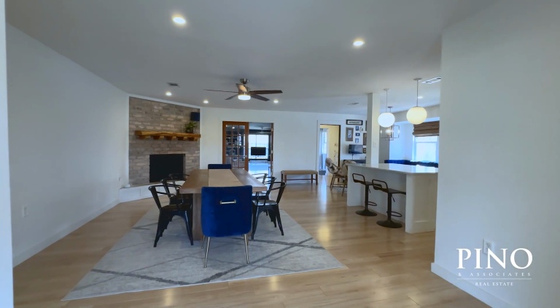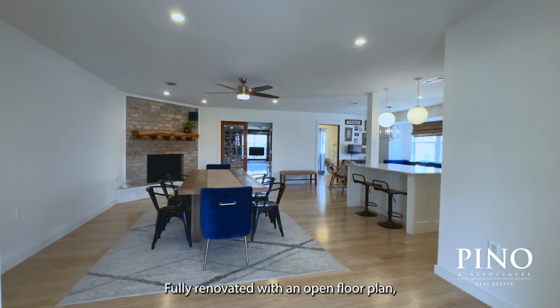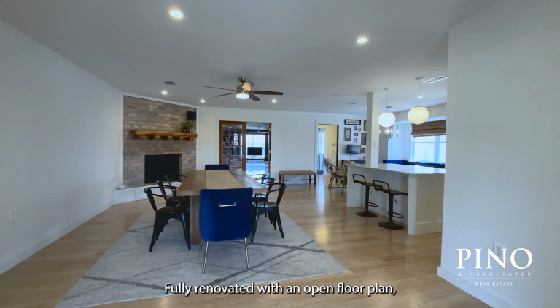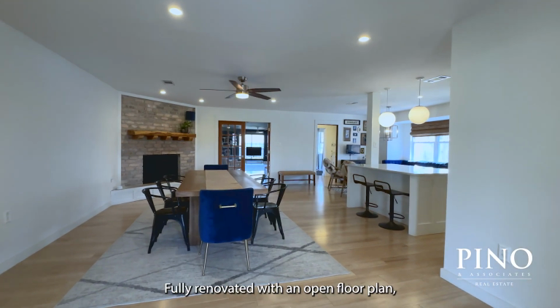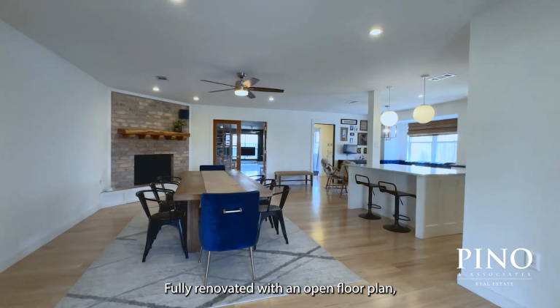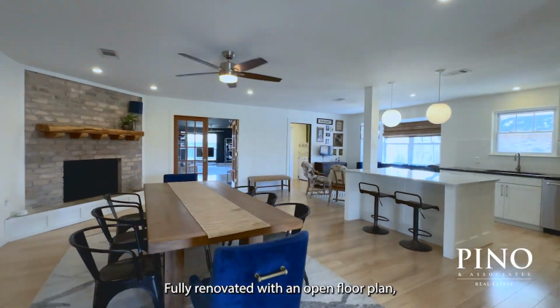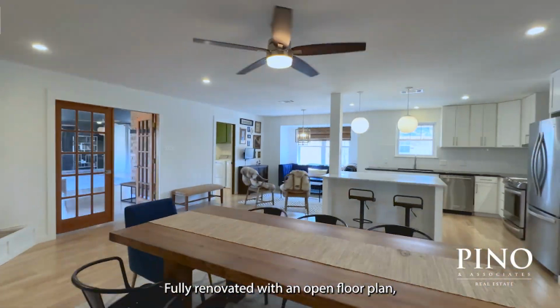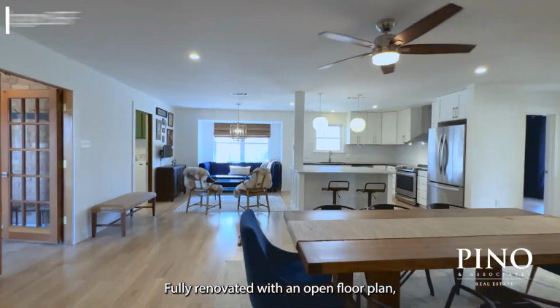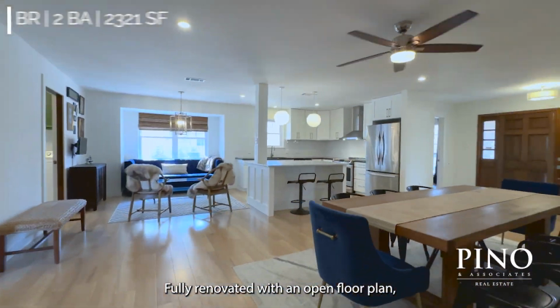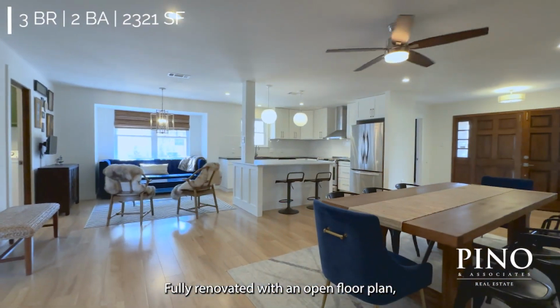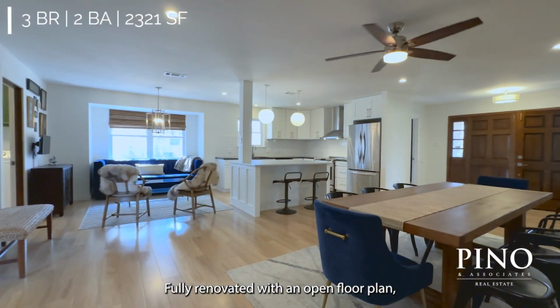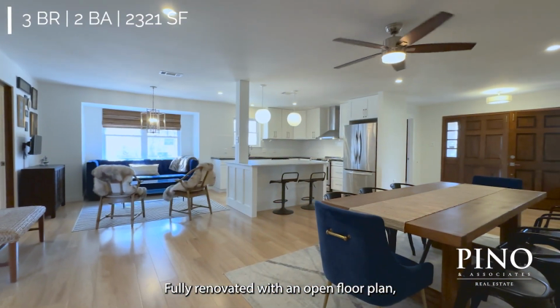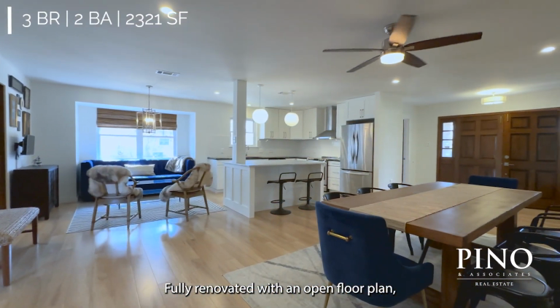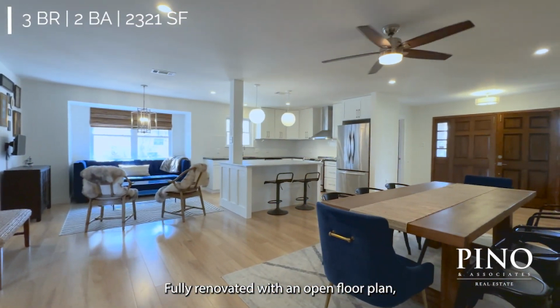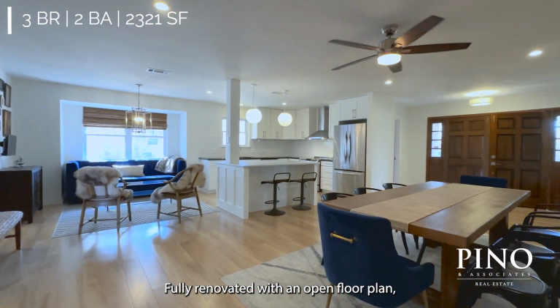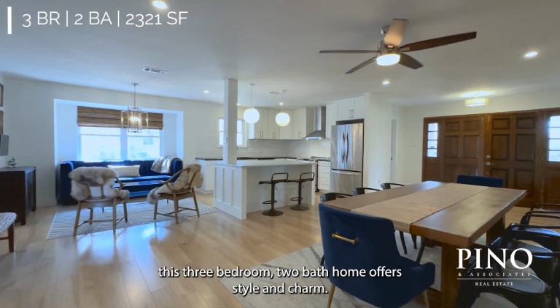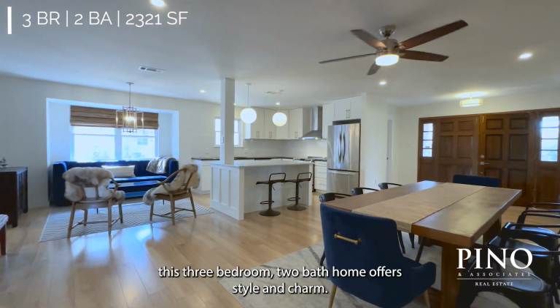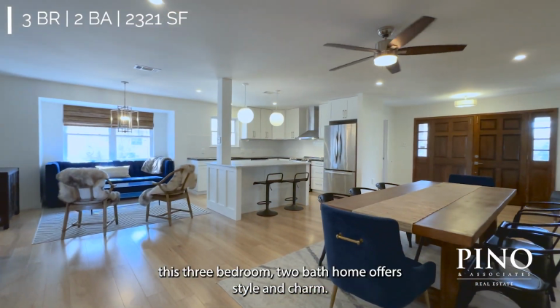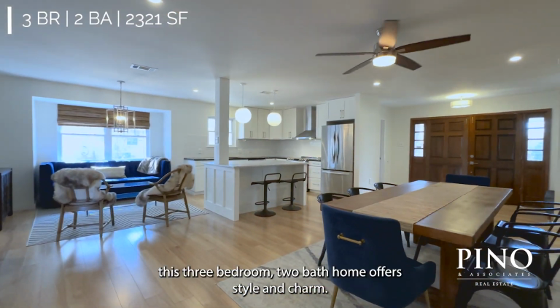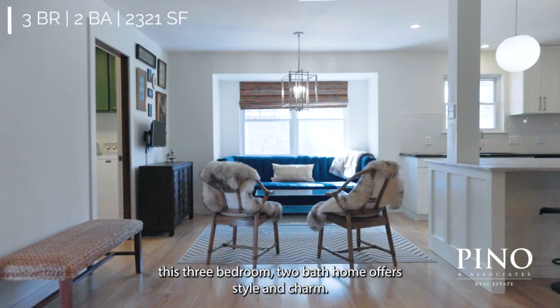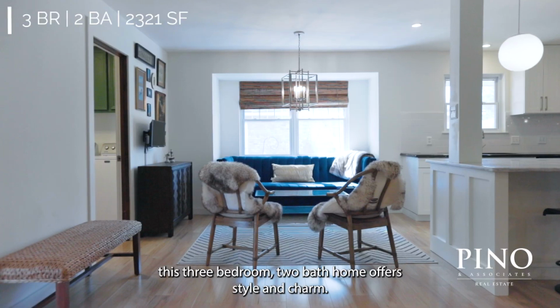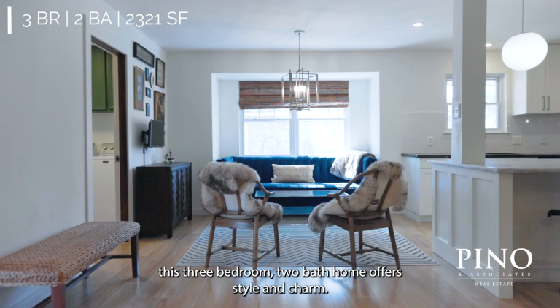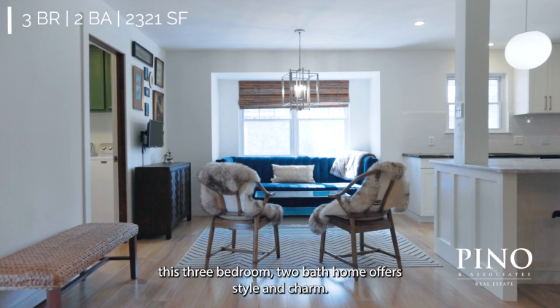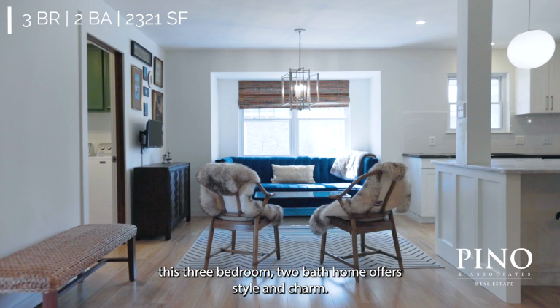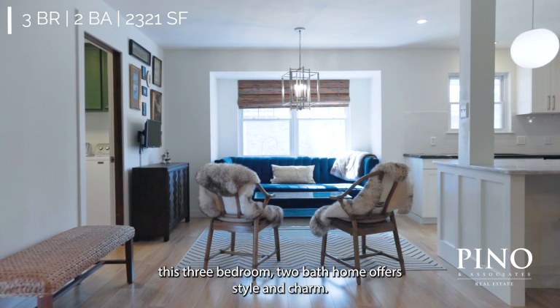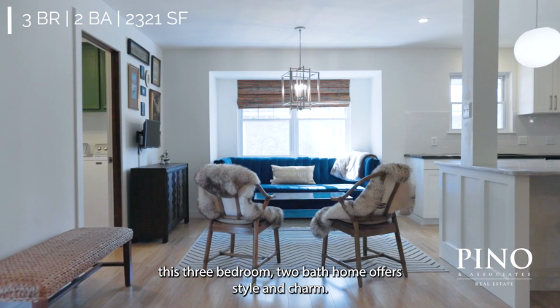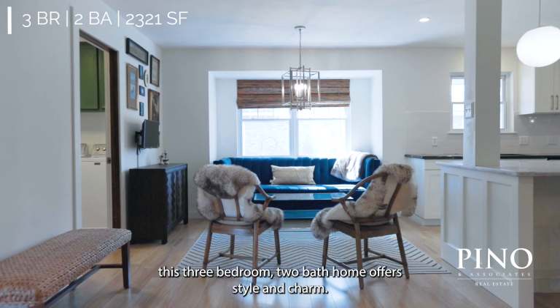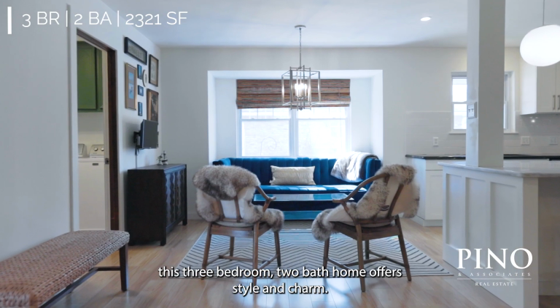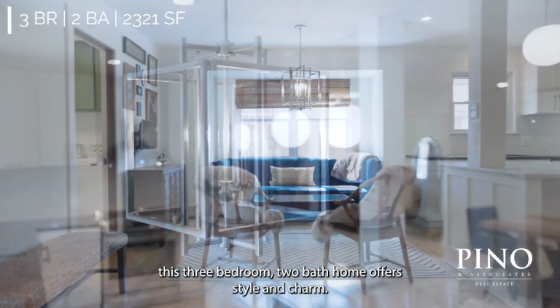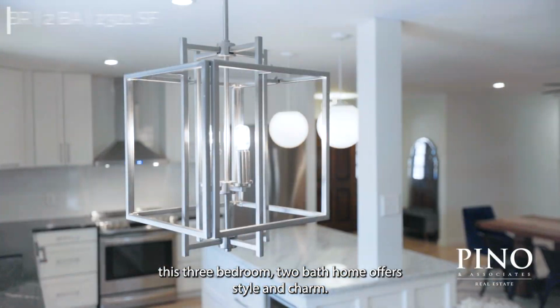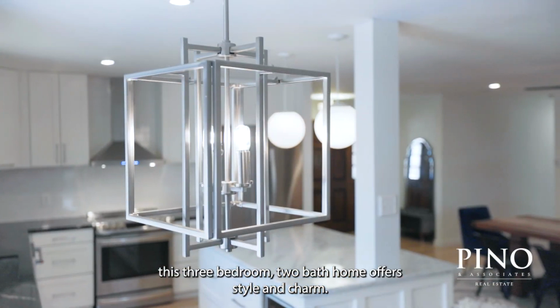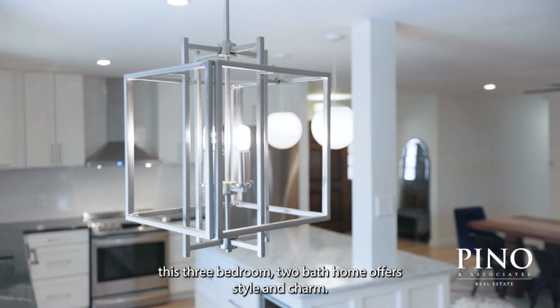Fully renovated with an open floor plan, this three-bedroom, two-bath home offers style and charm.